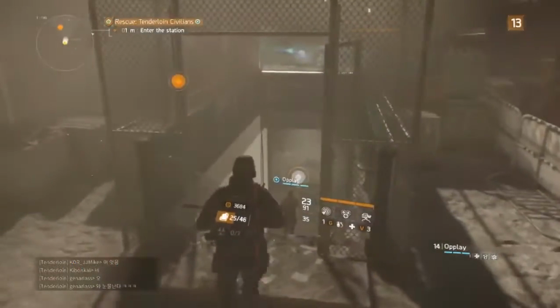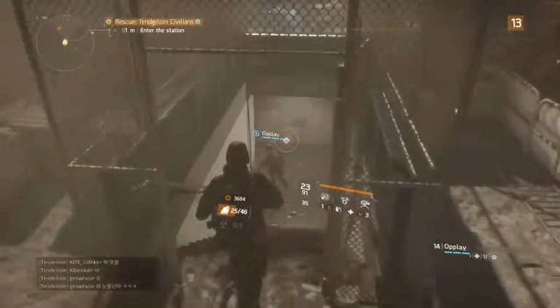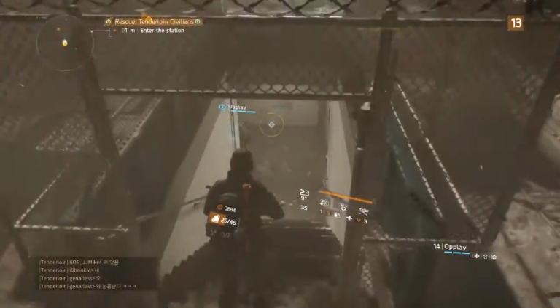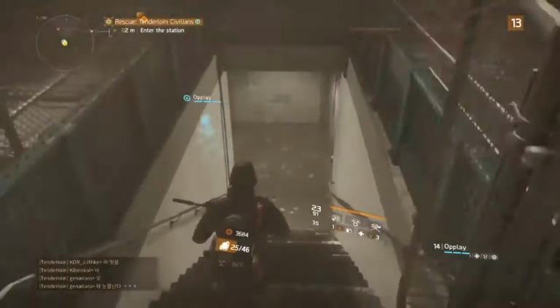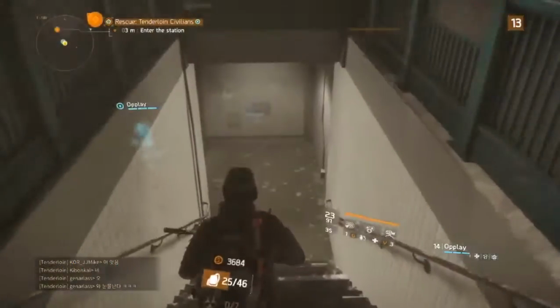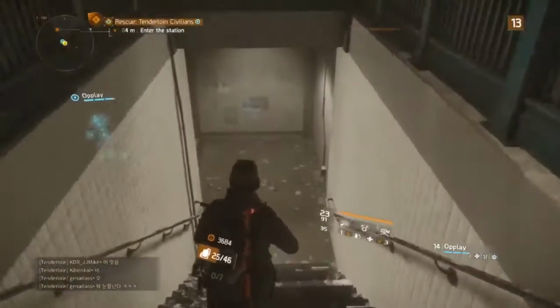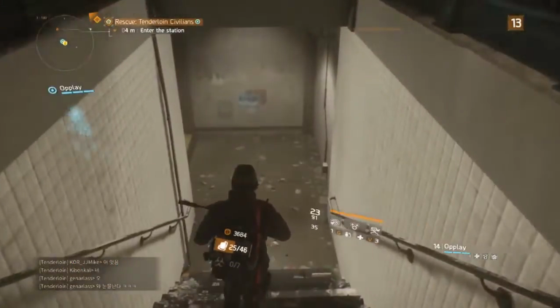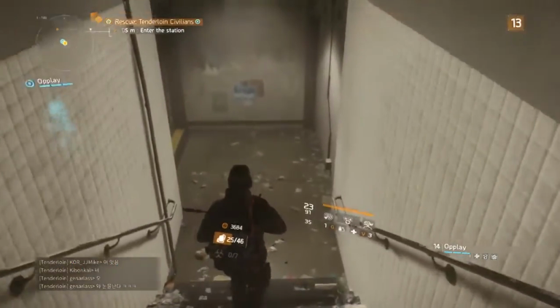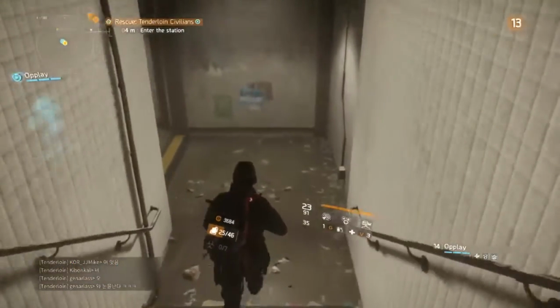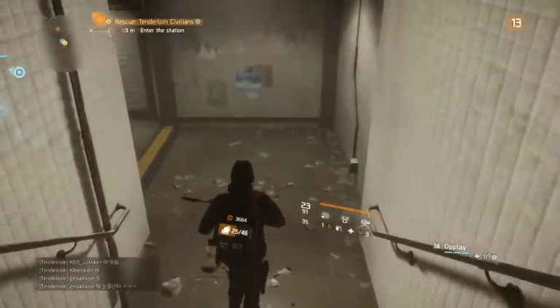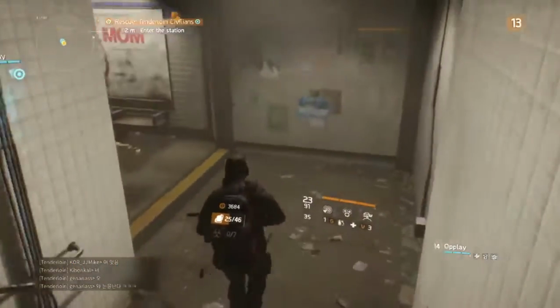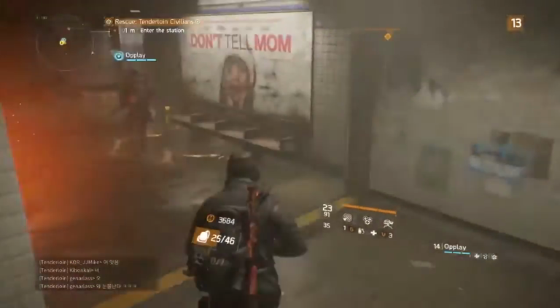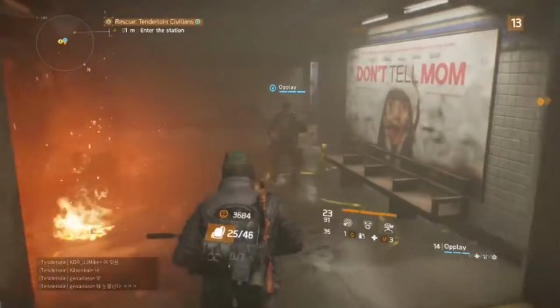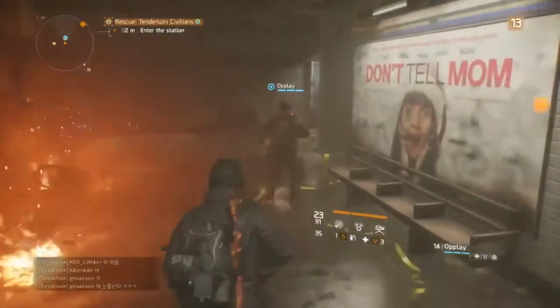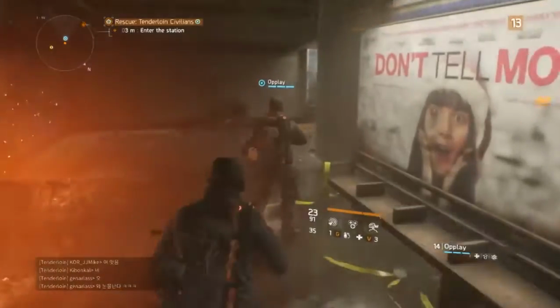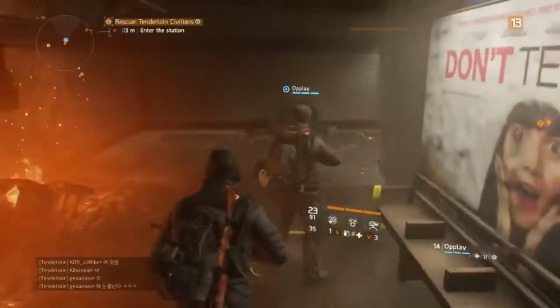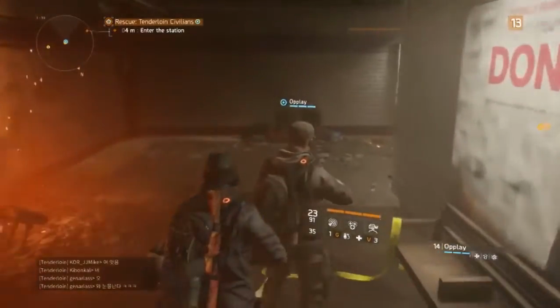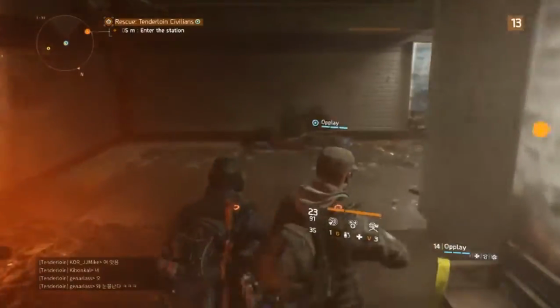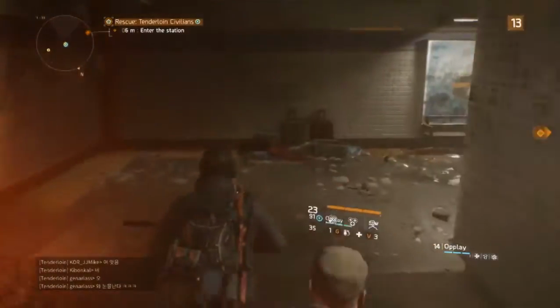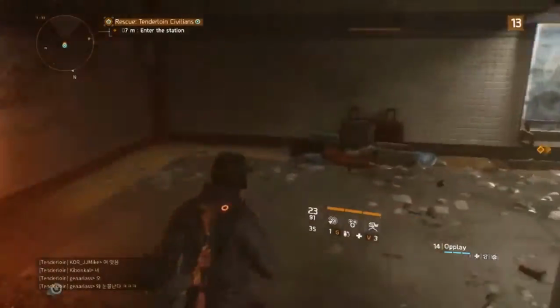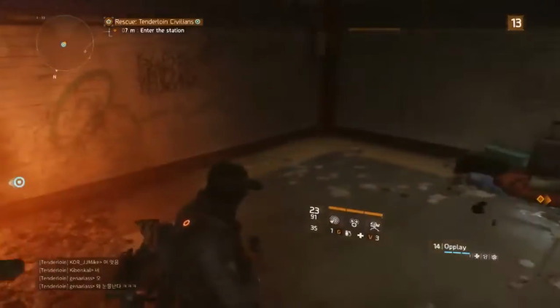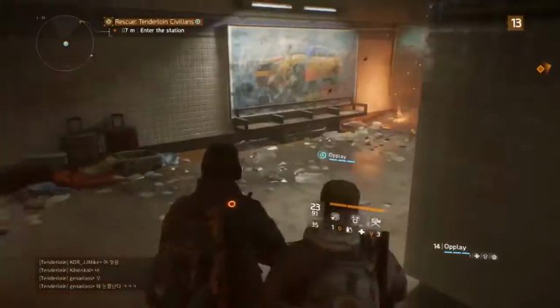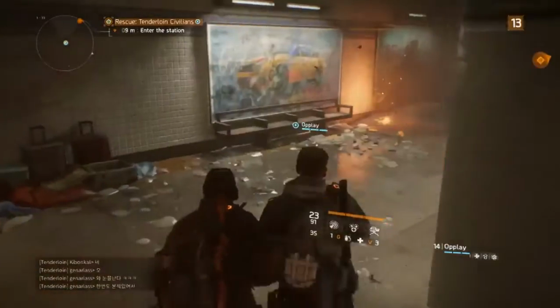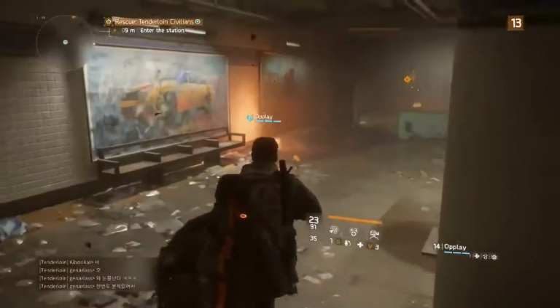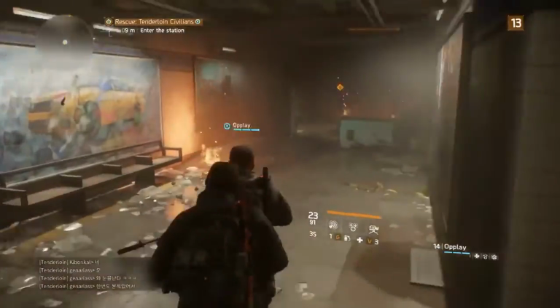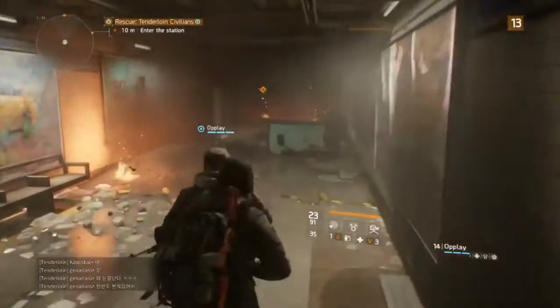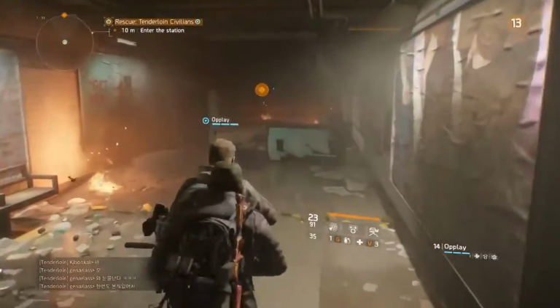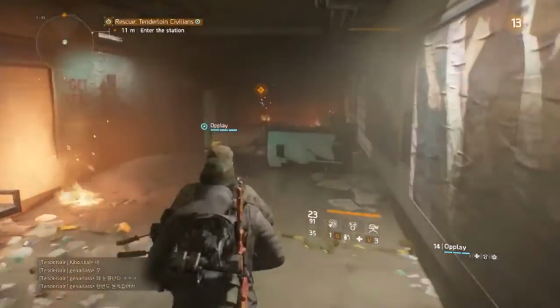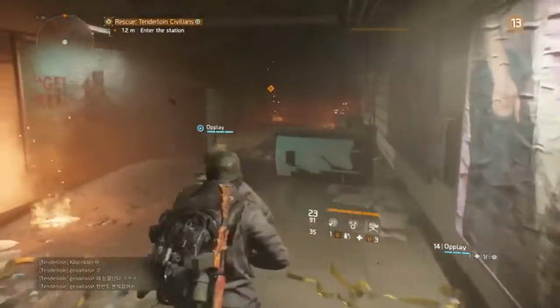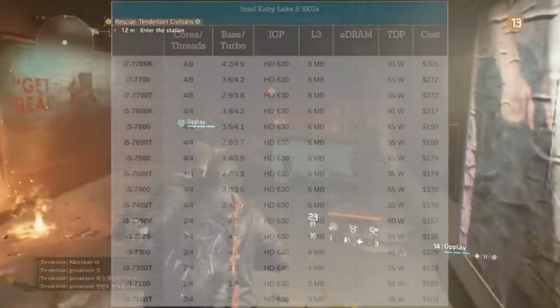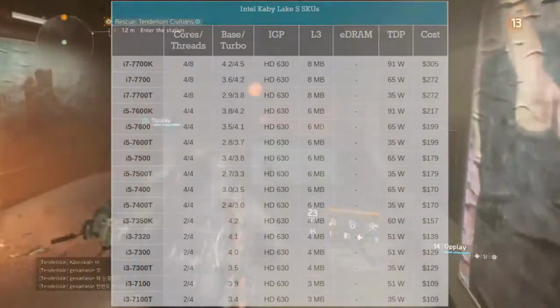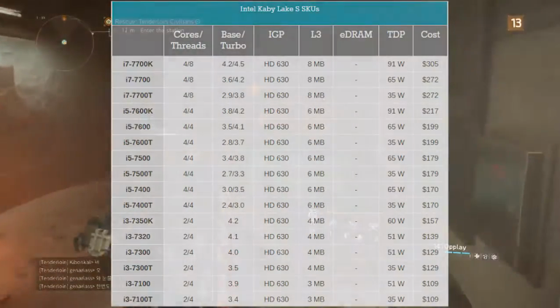Intel will release more of their 7th generation processors later in the first quarter of 2017. The lineup is shown in the table.